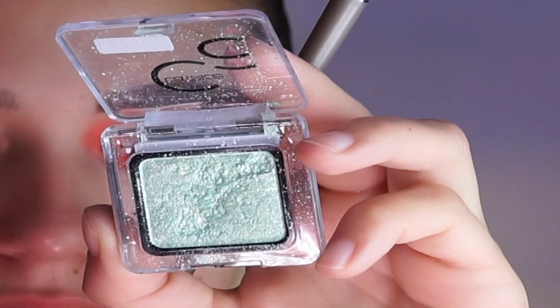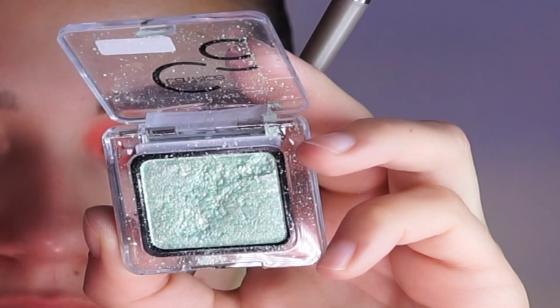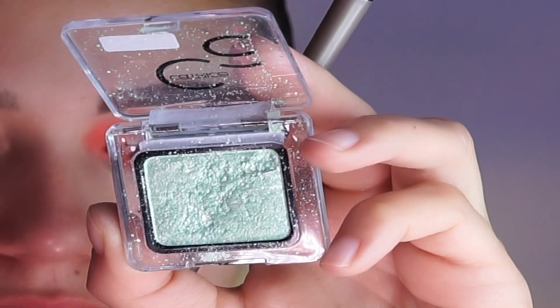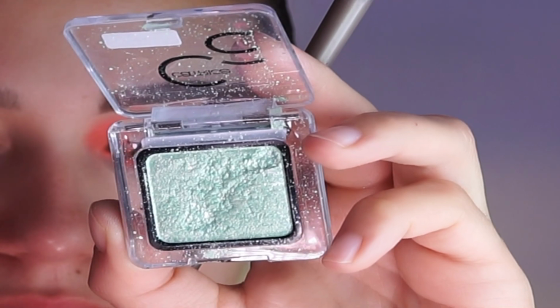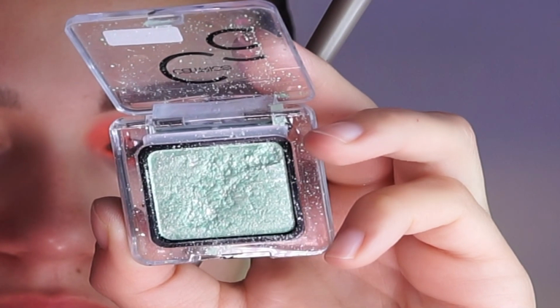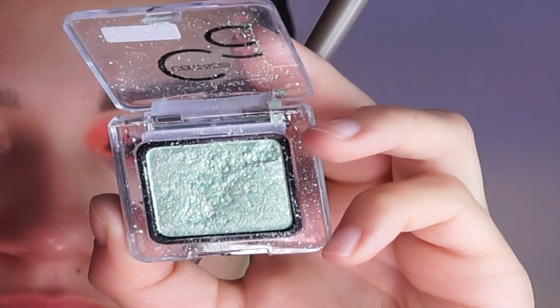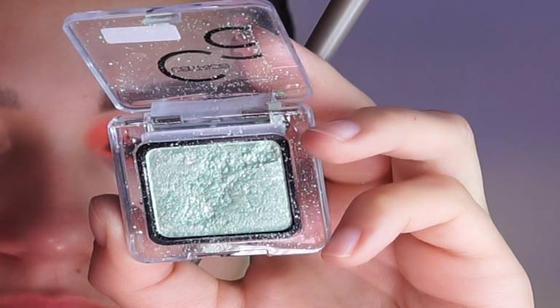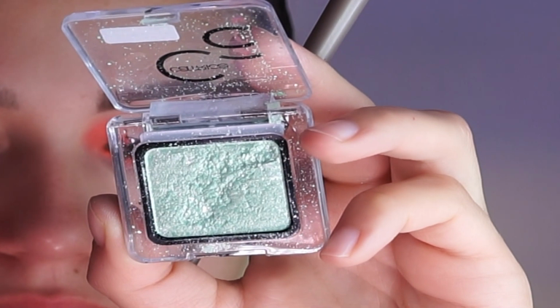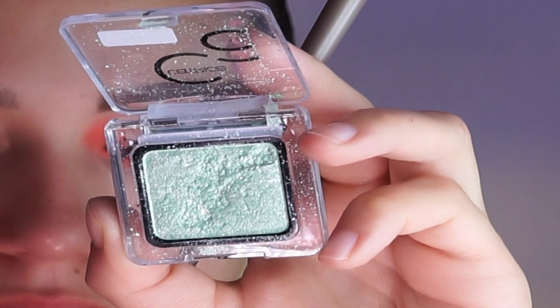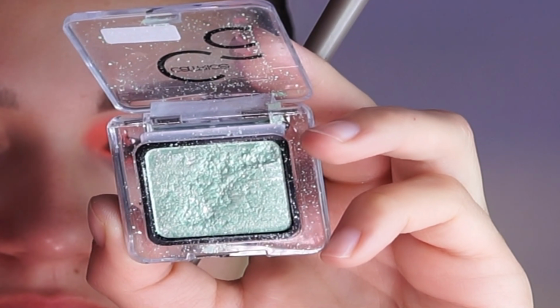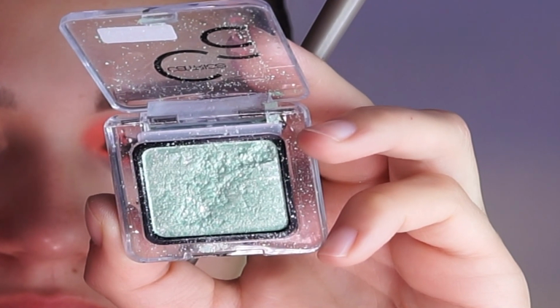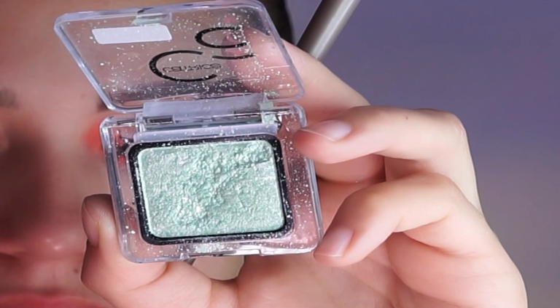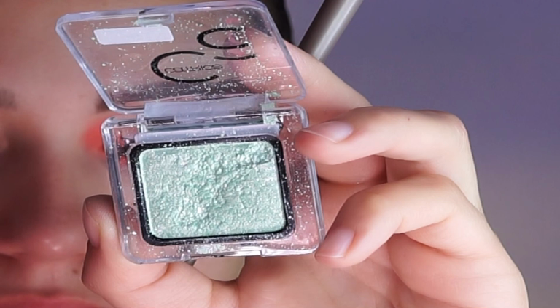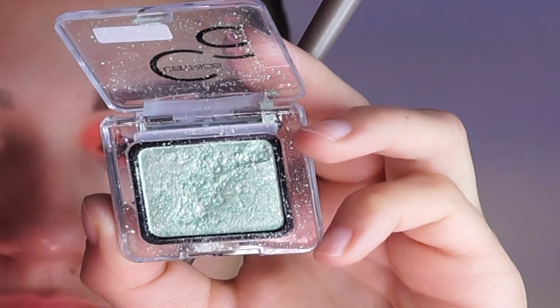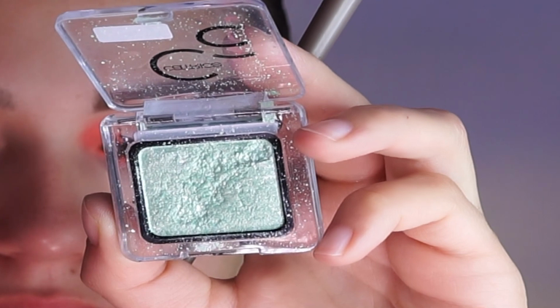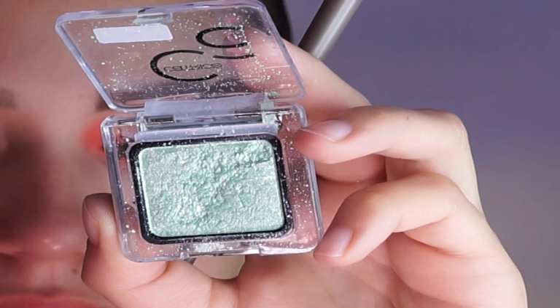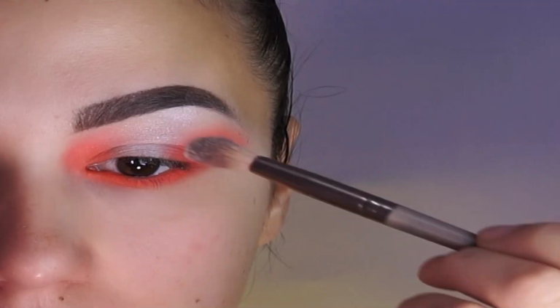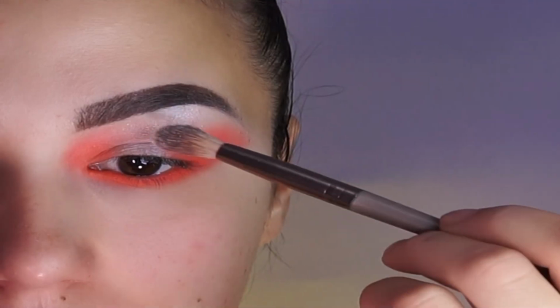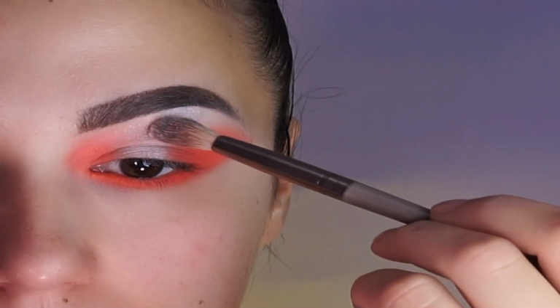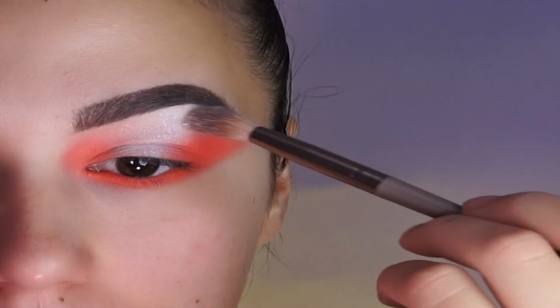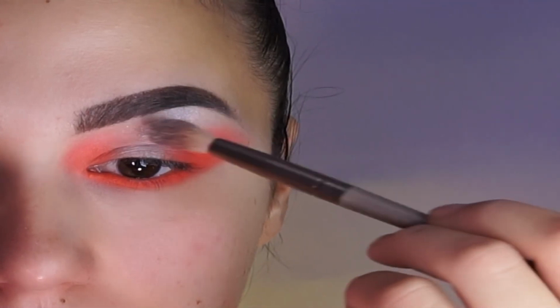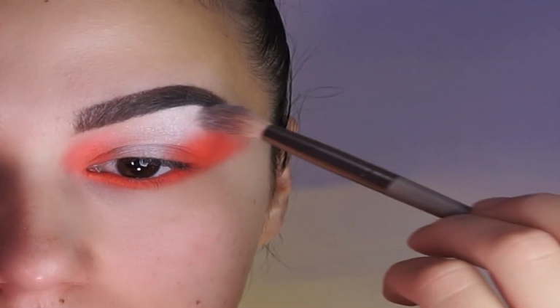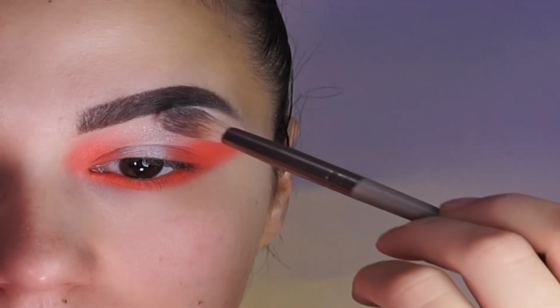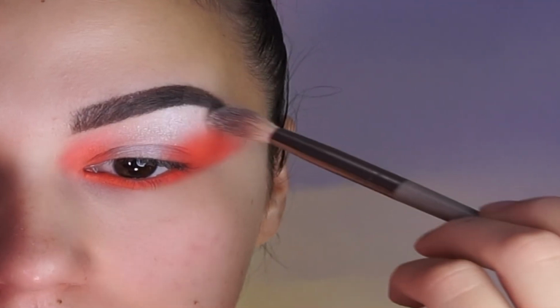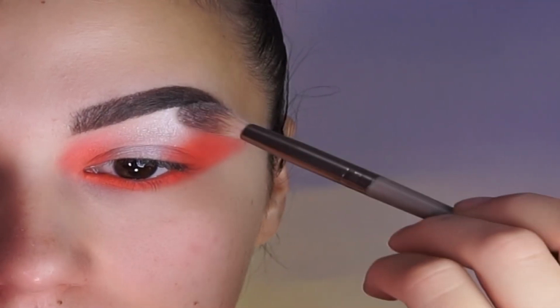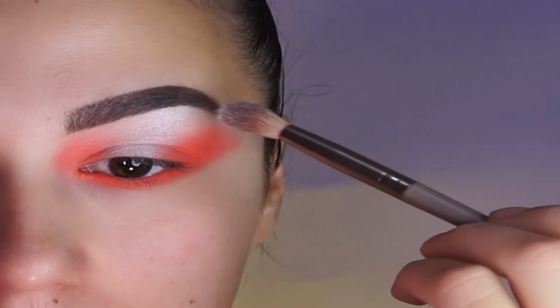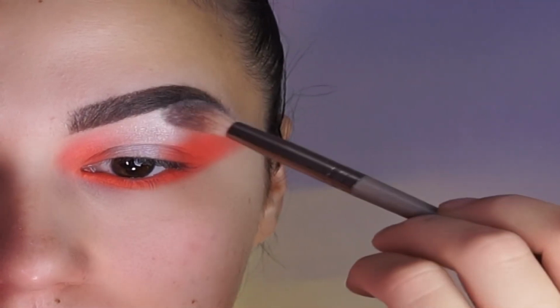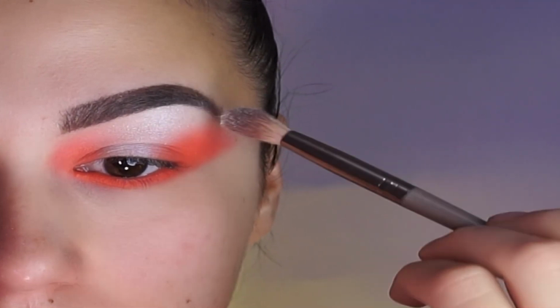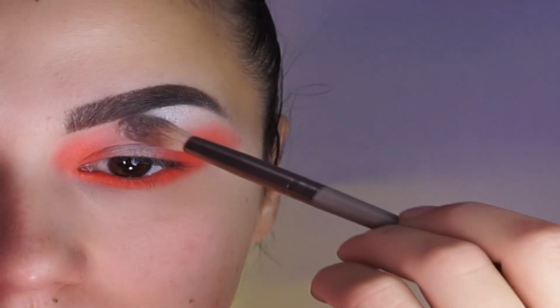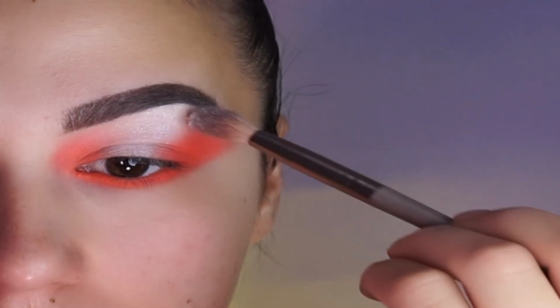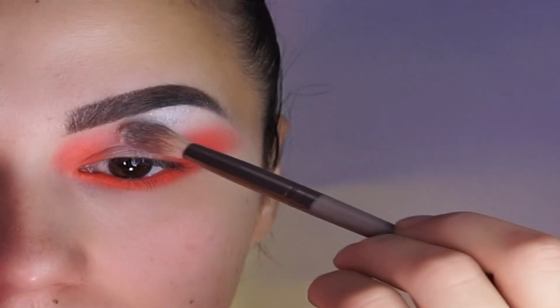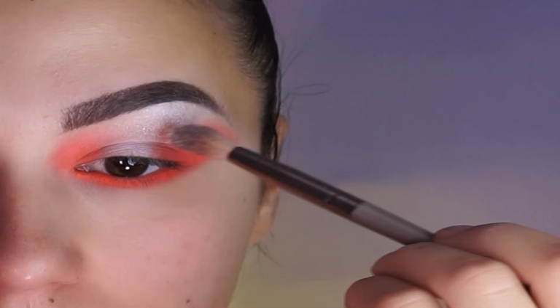This is an extra step. But I'm using this menthol green color from Catrice to get a more glittery look.